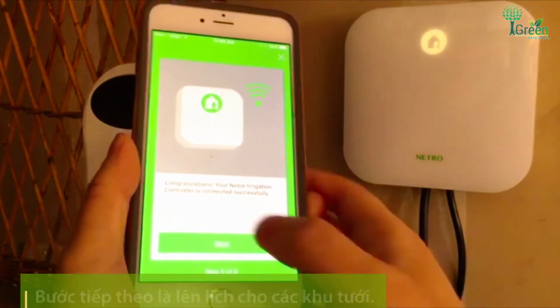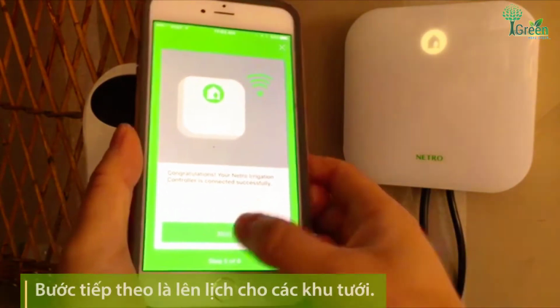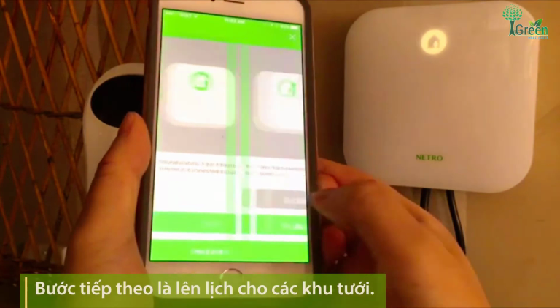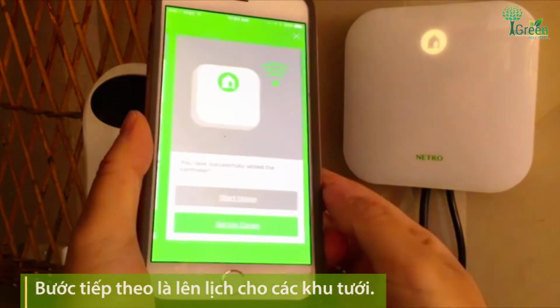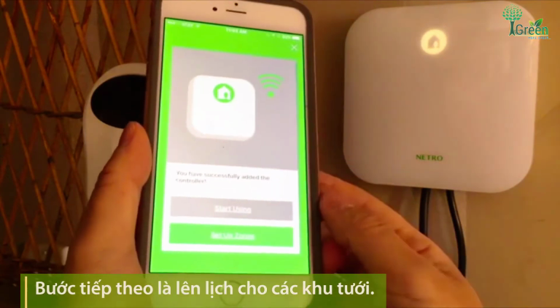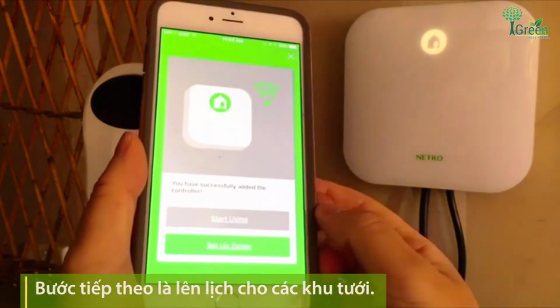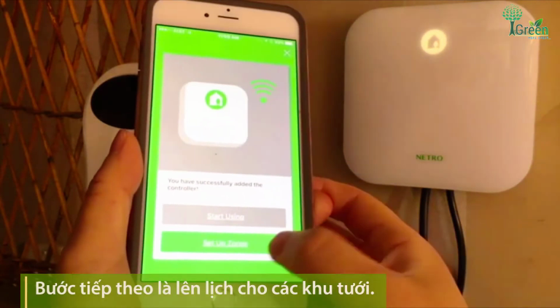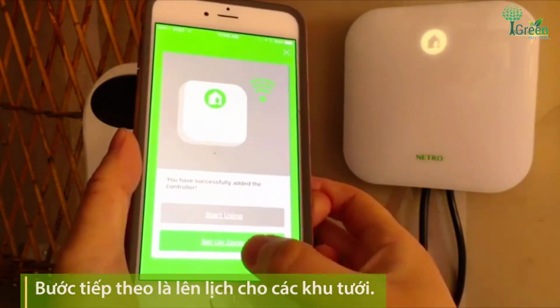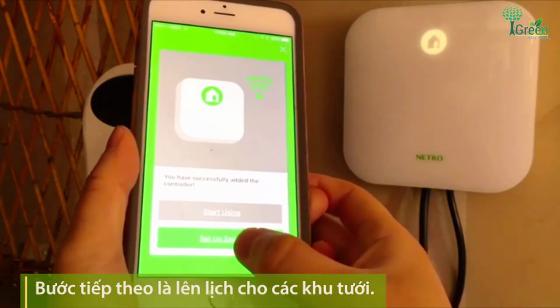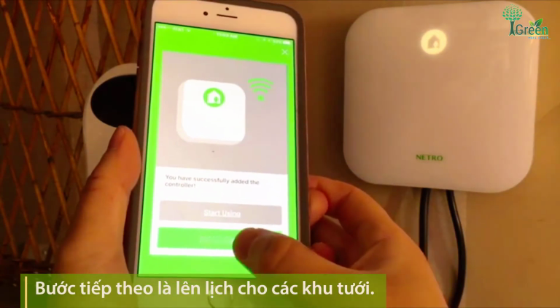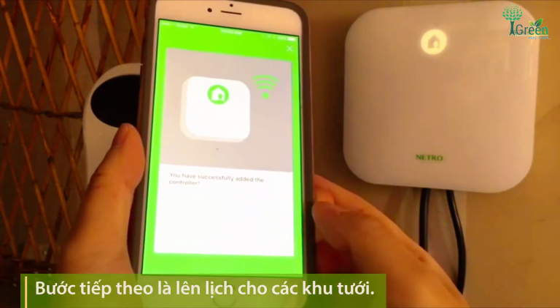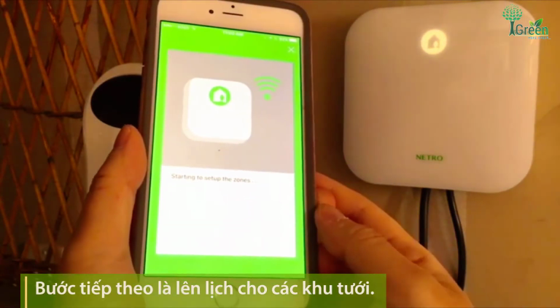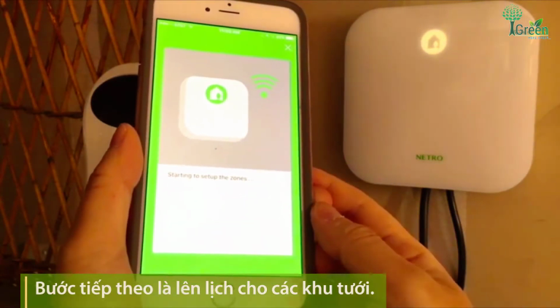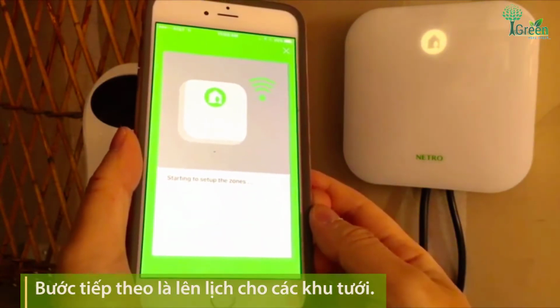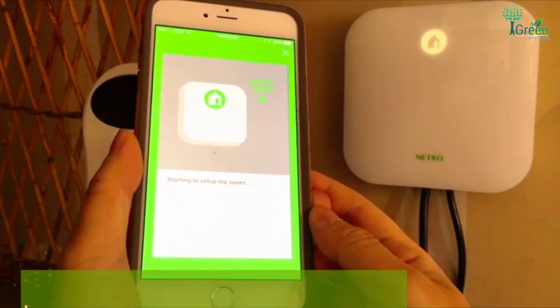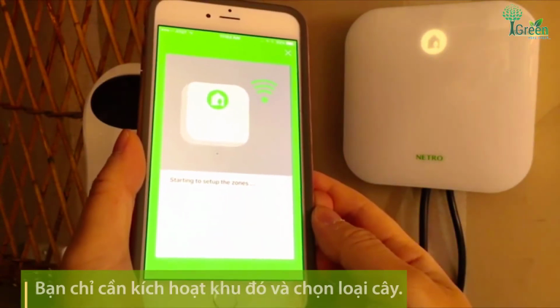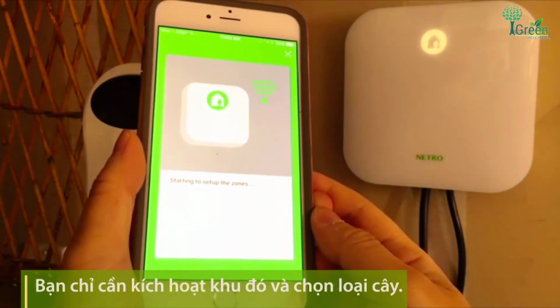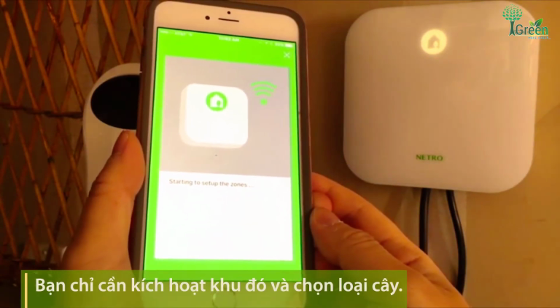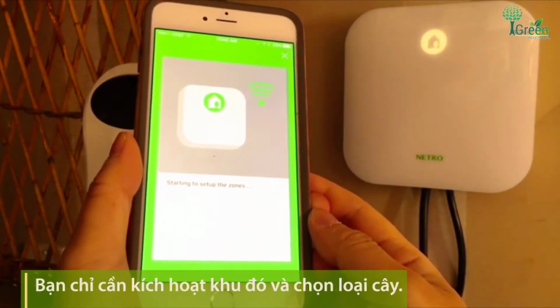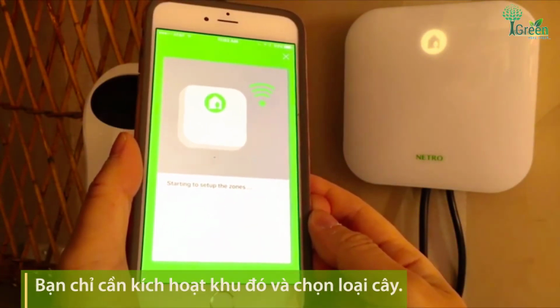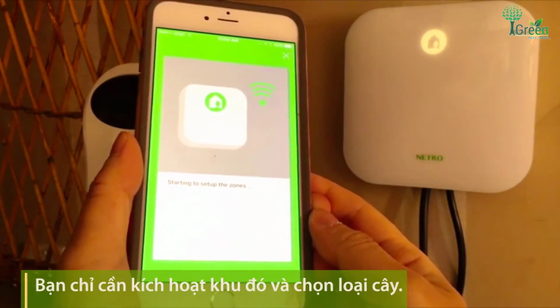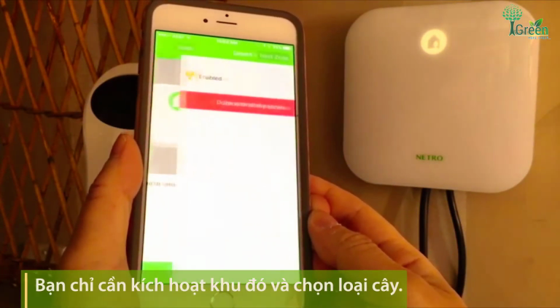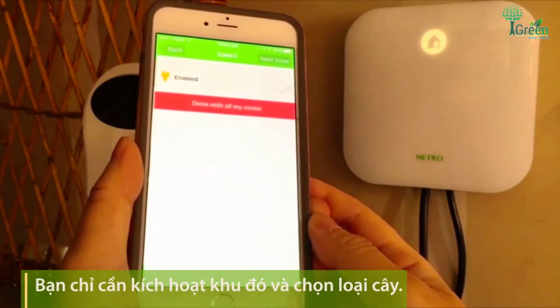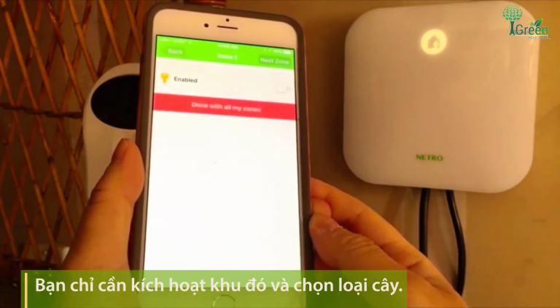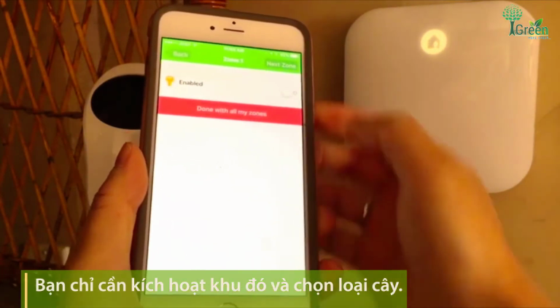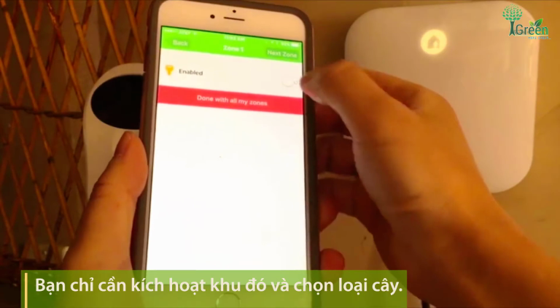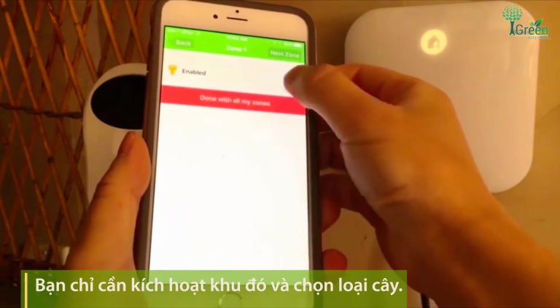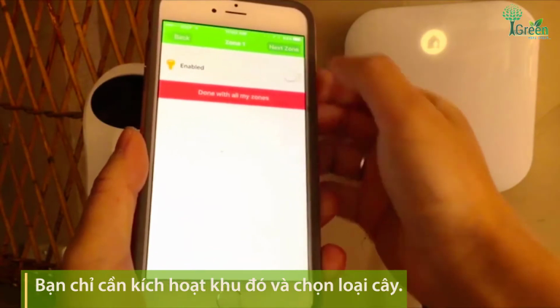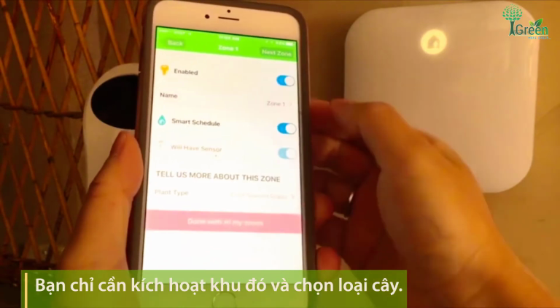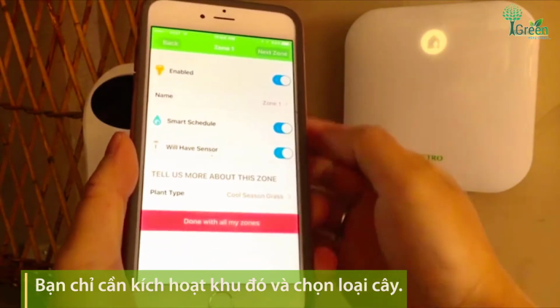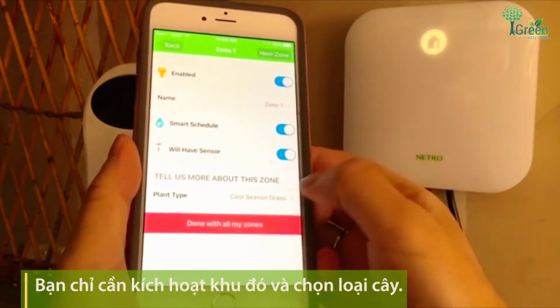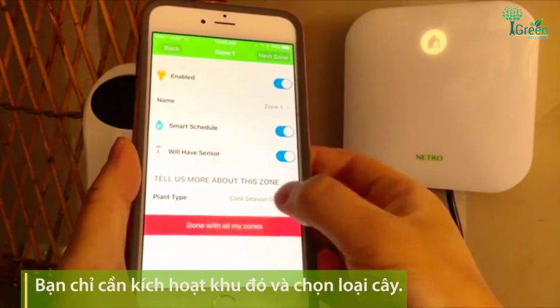The next step is to configure the zones. You simply enable the zone and choose the plant type.